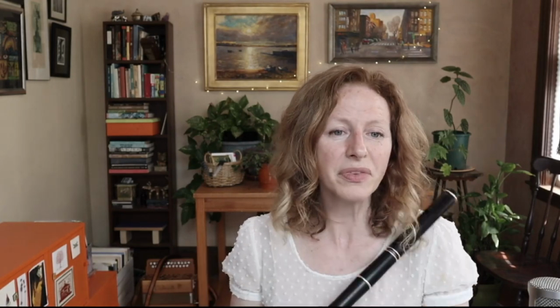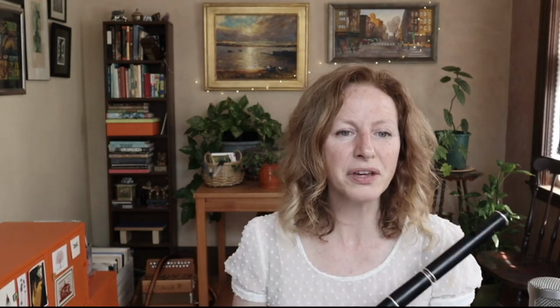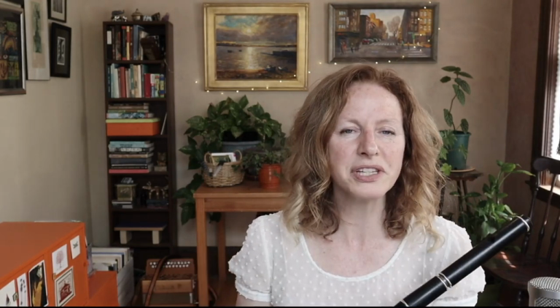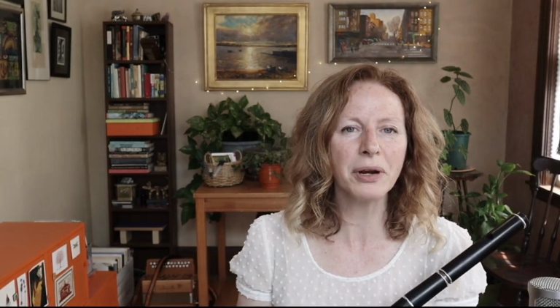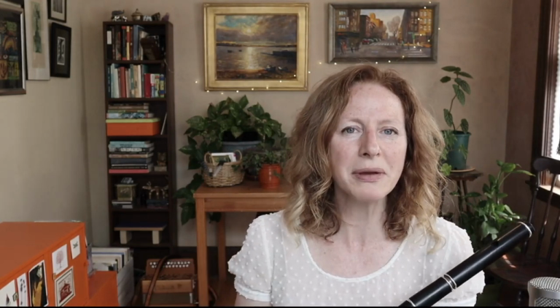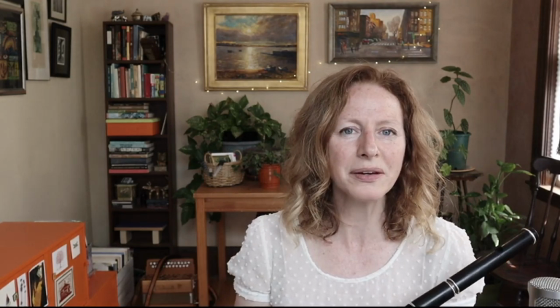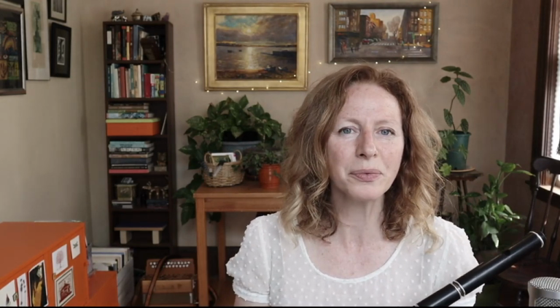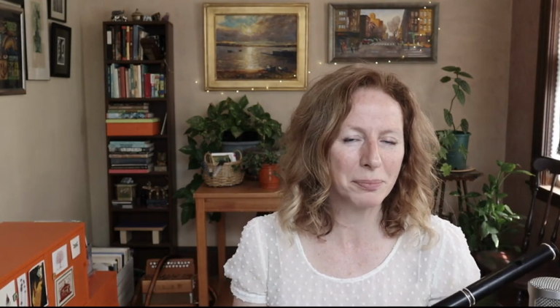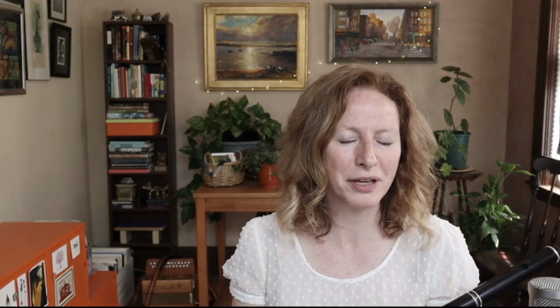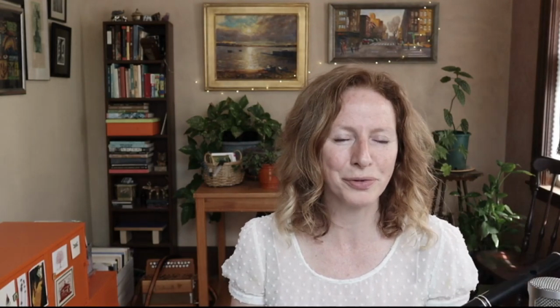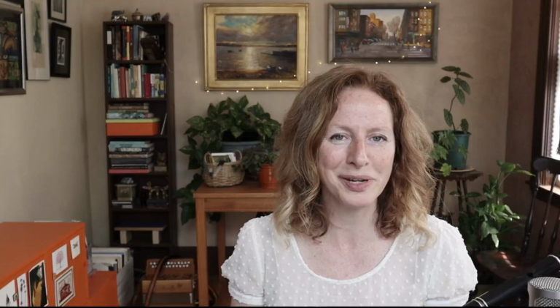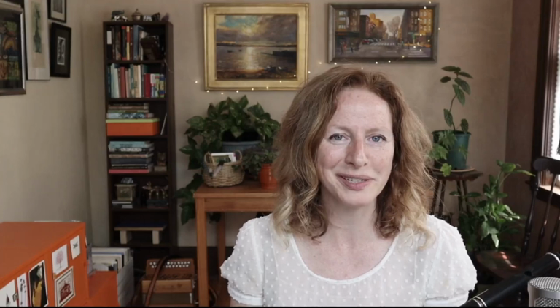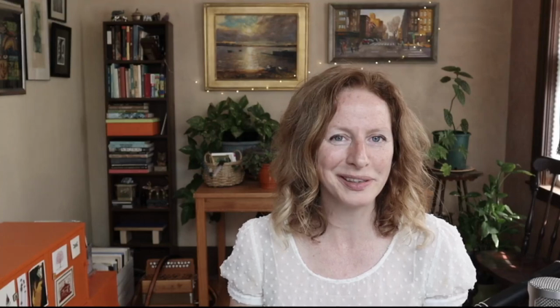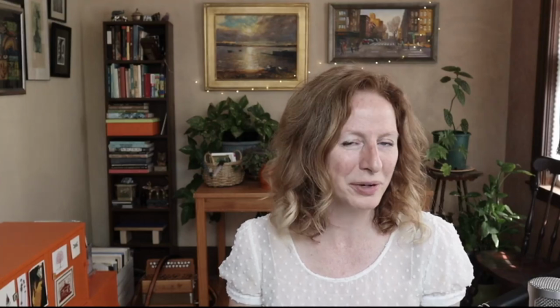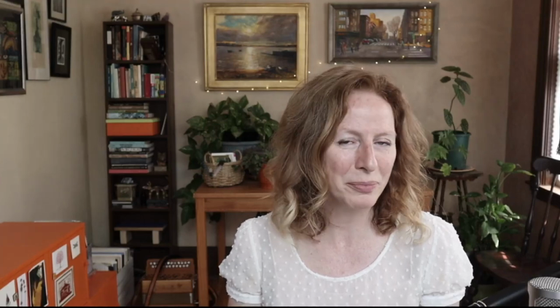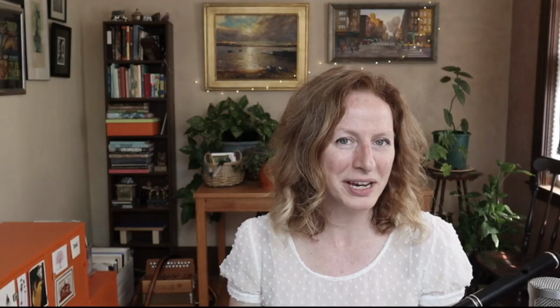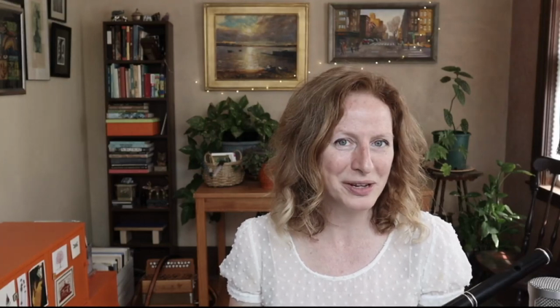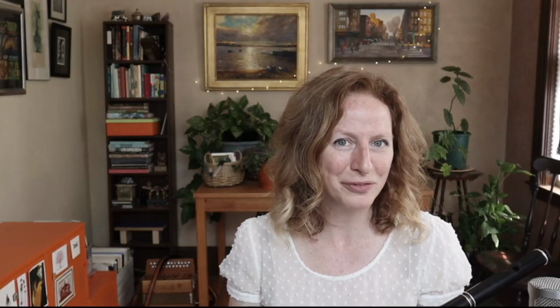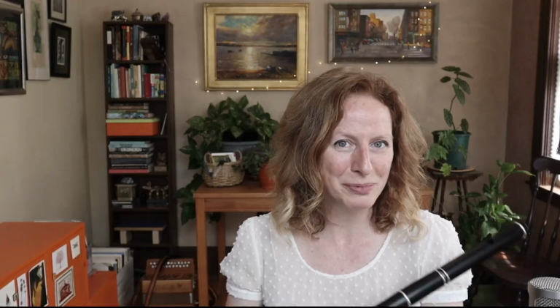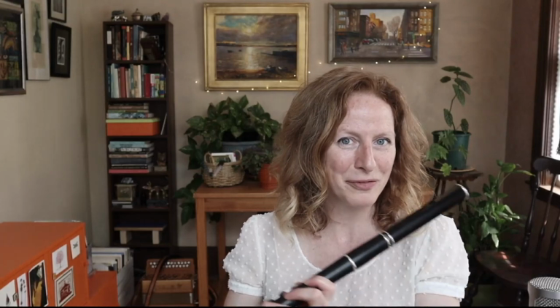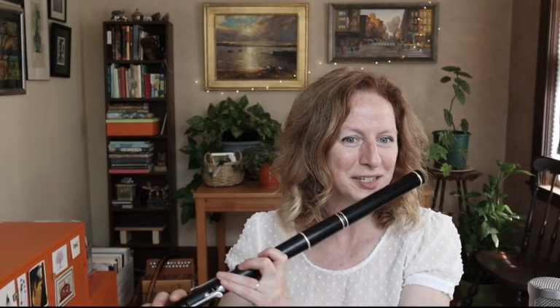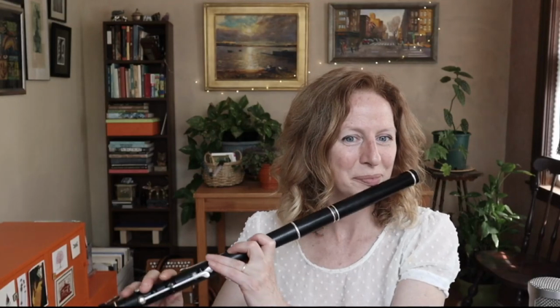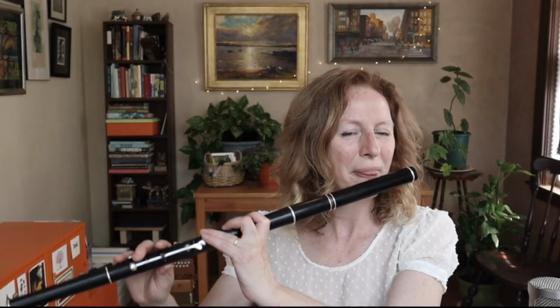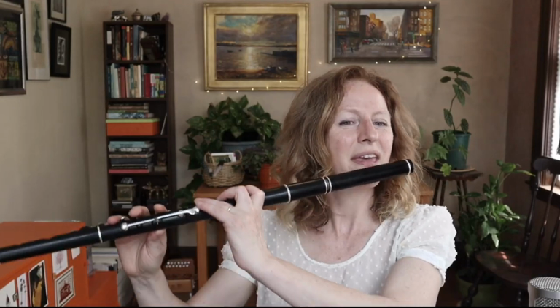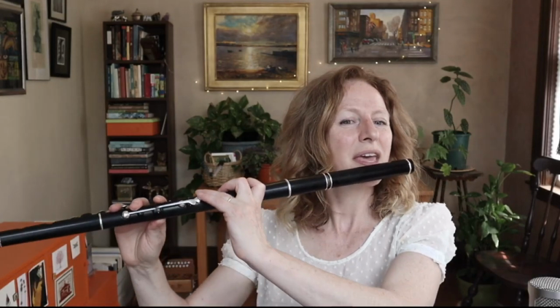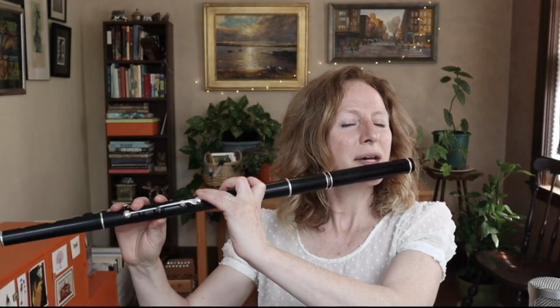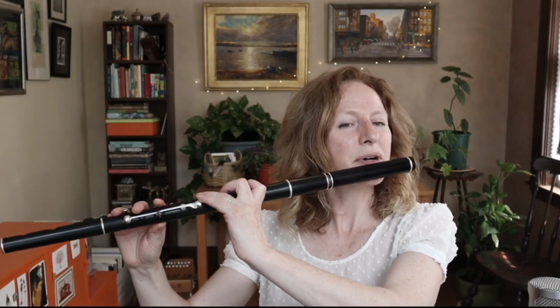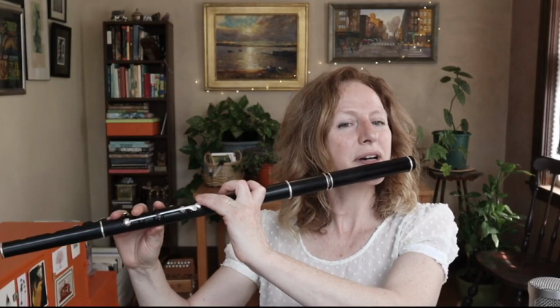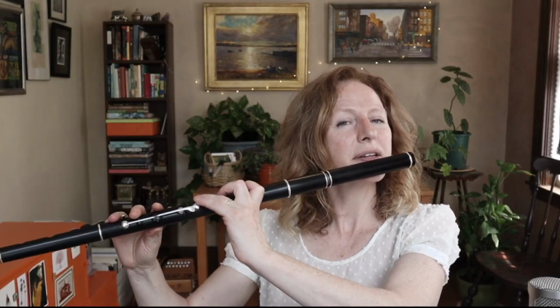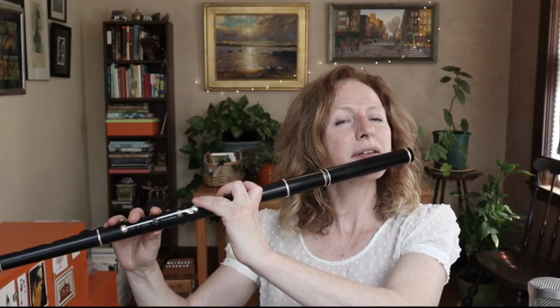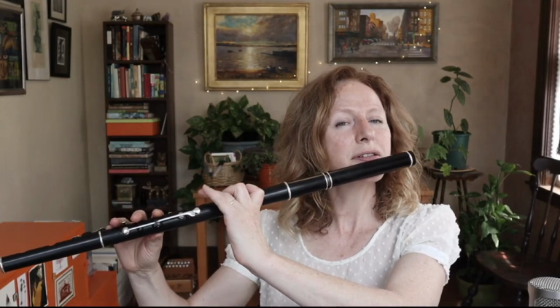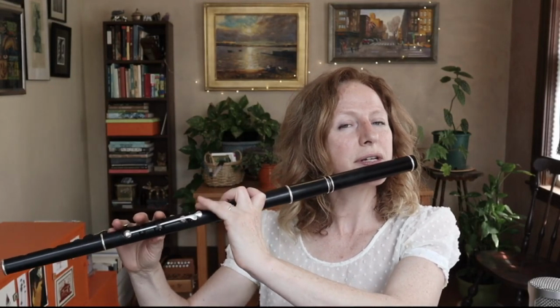You'll see what I mean when I play through it and then when I break it down phrase by phrase. One, two...